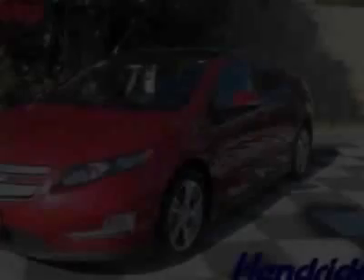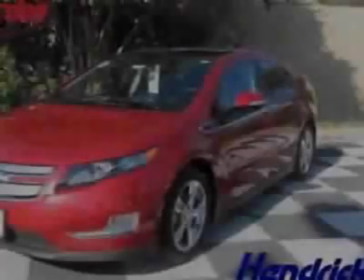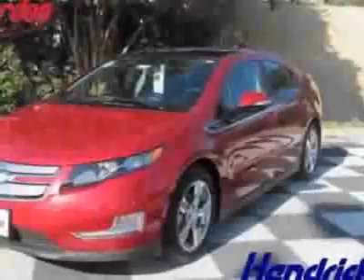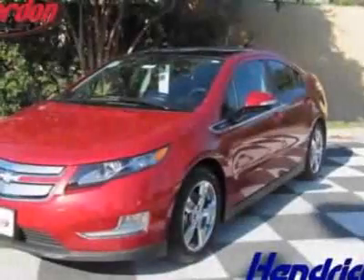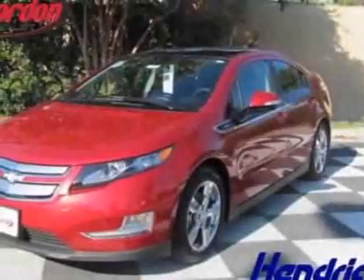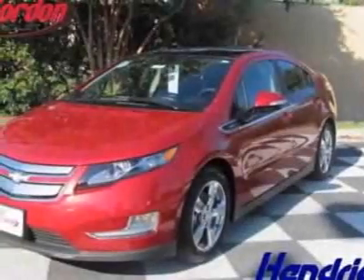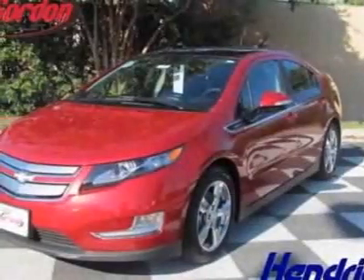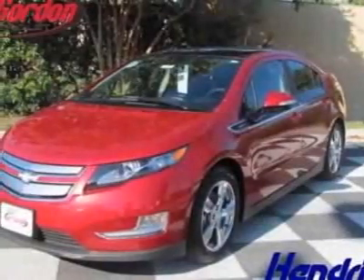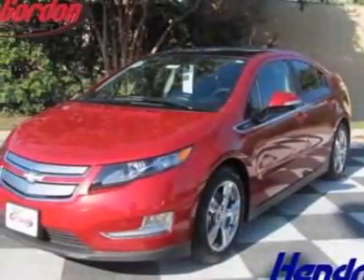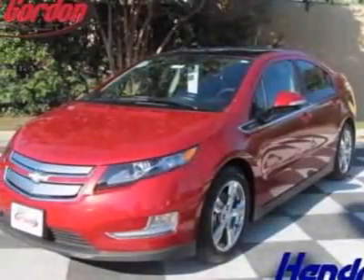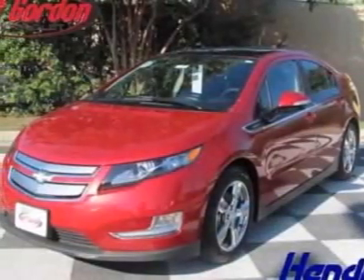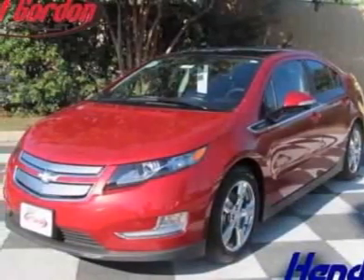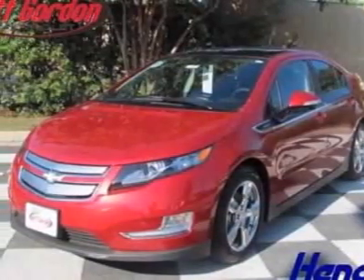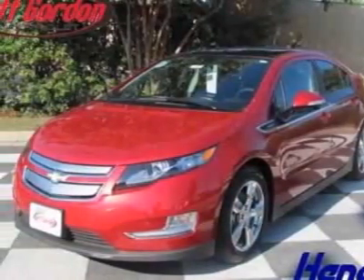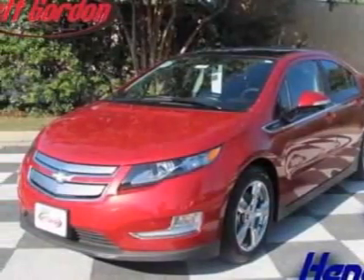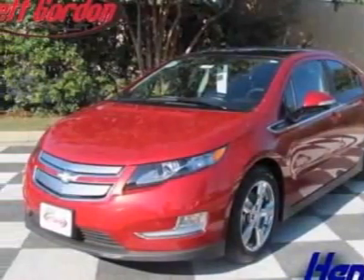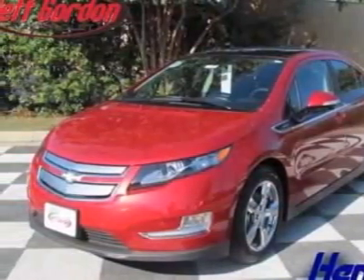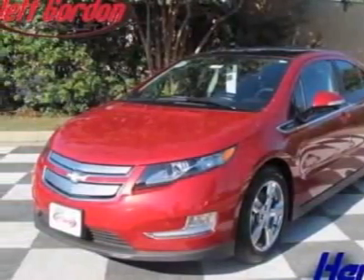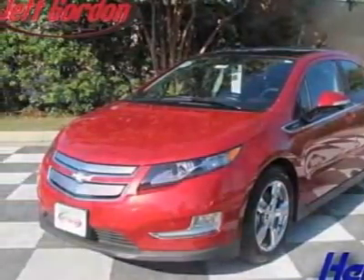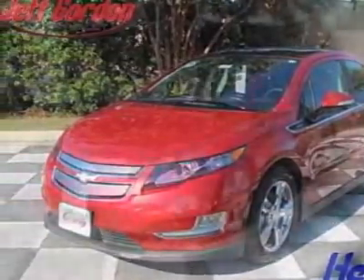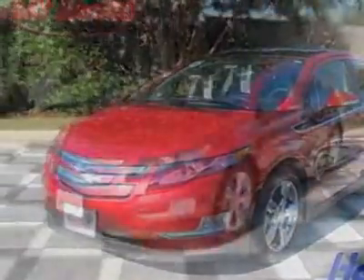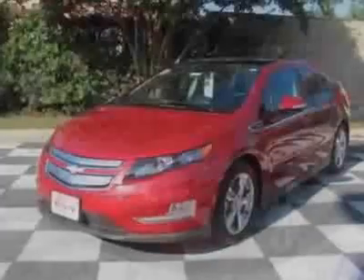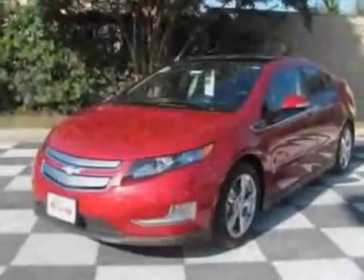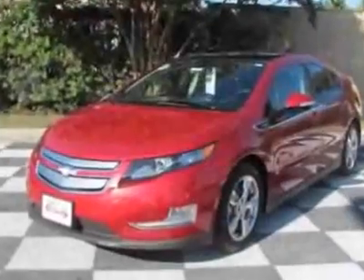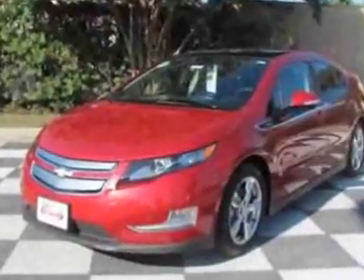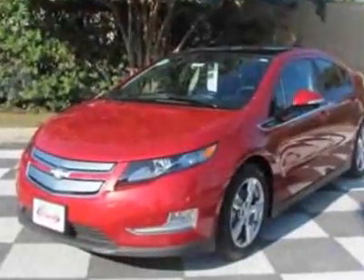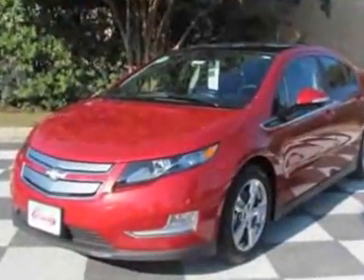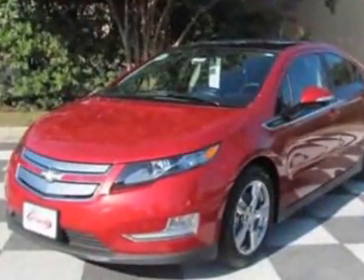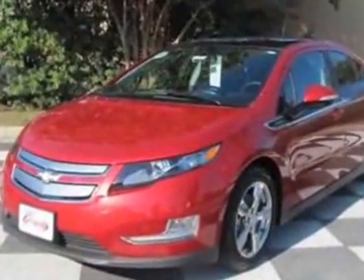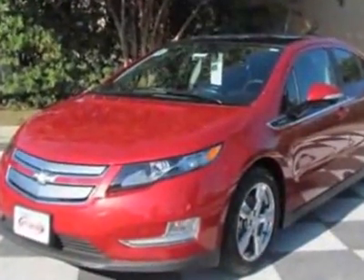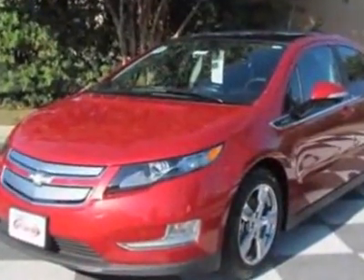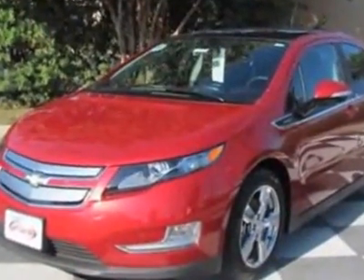Take a look at this new 2012 Chevrolet Volt. For your protection, this vehicle has a full factory warranty.